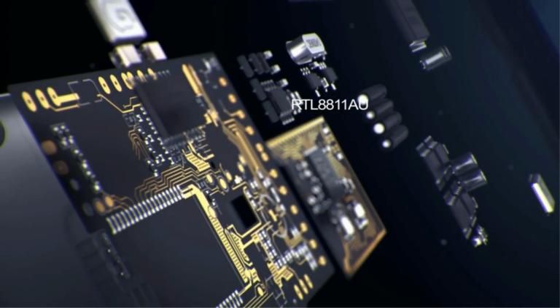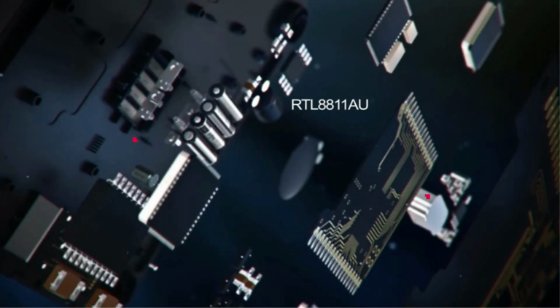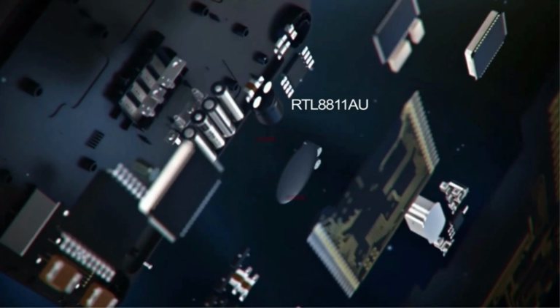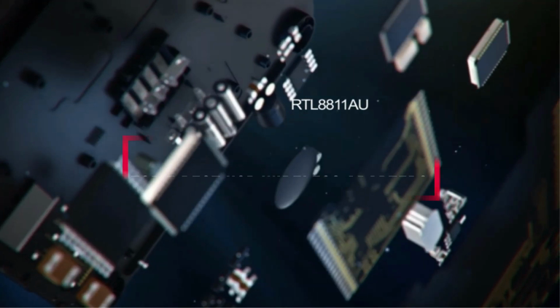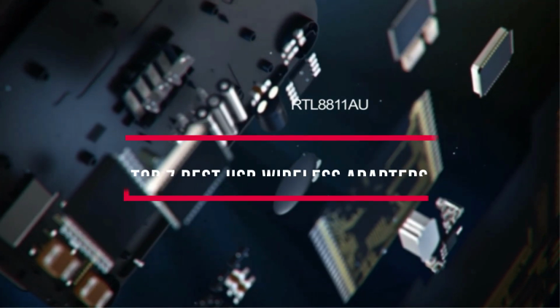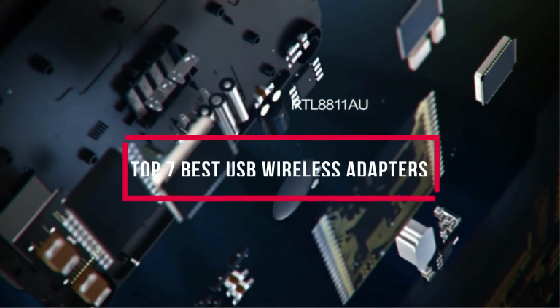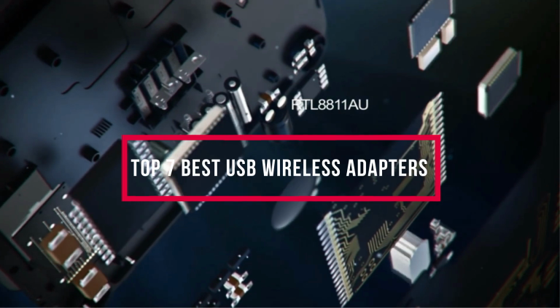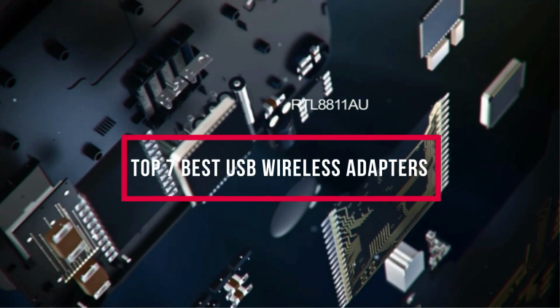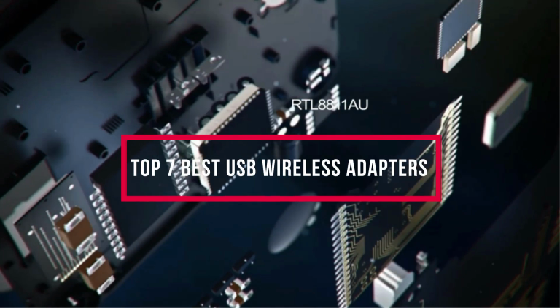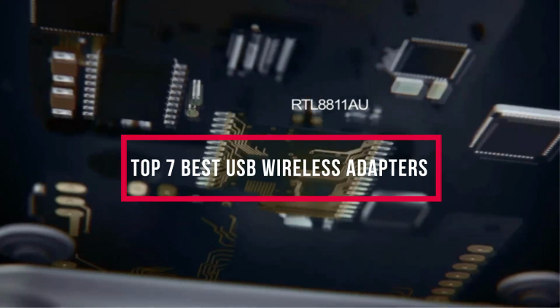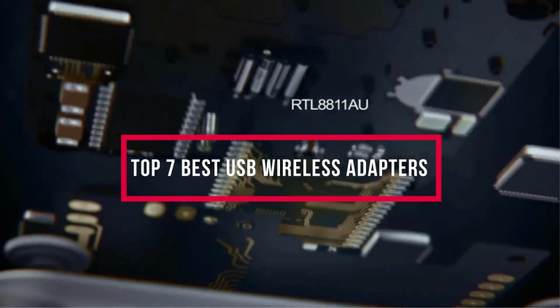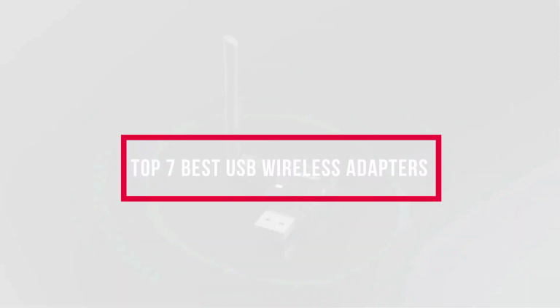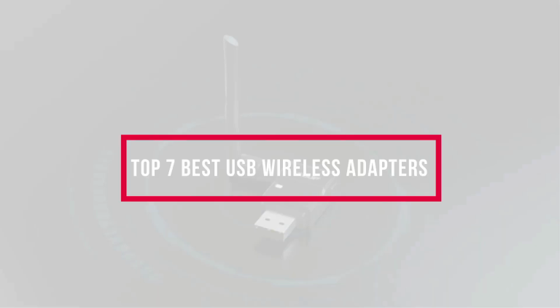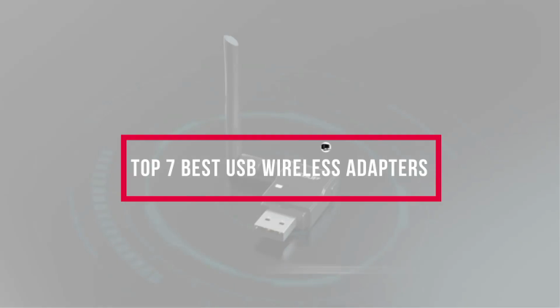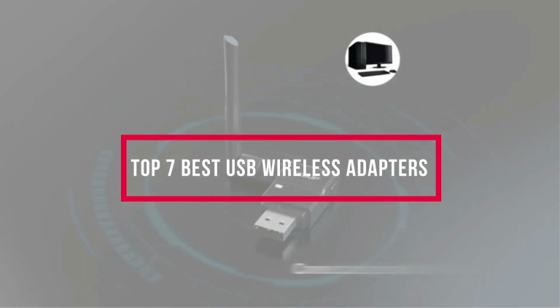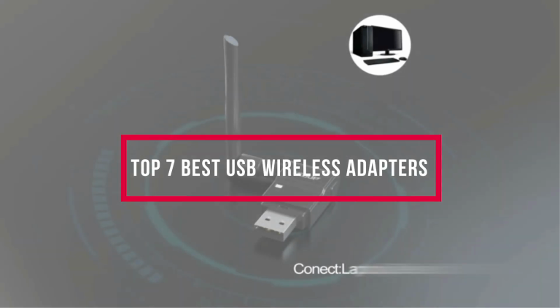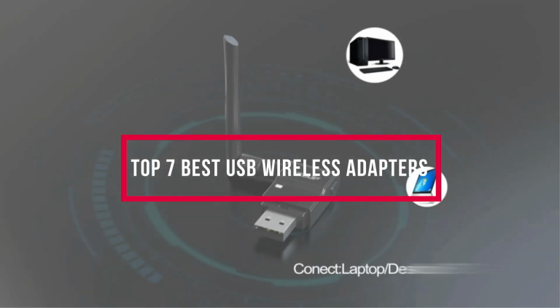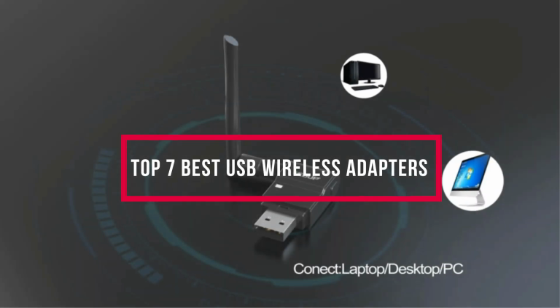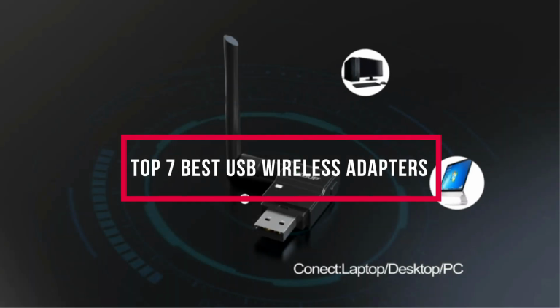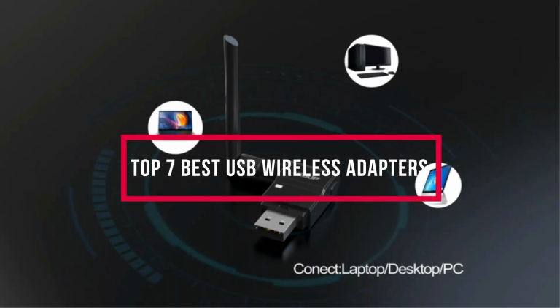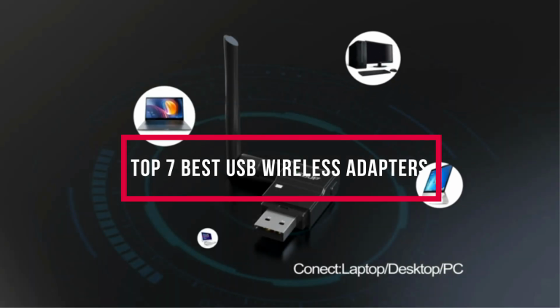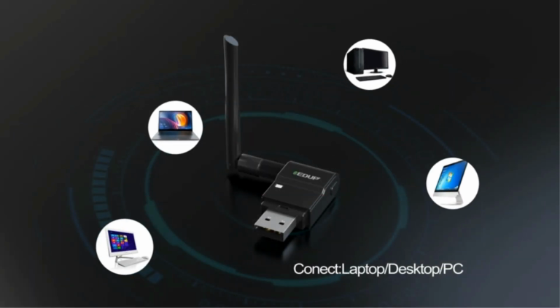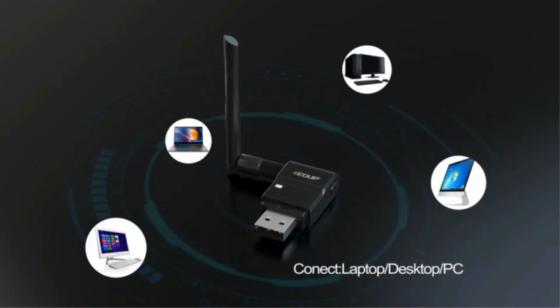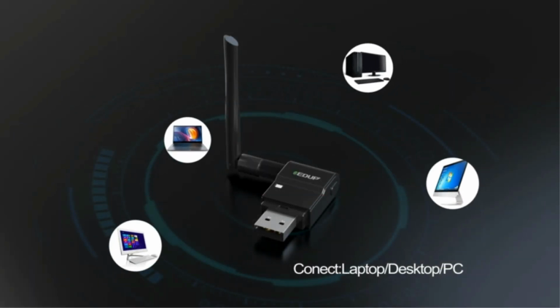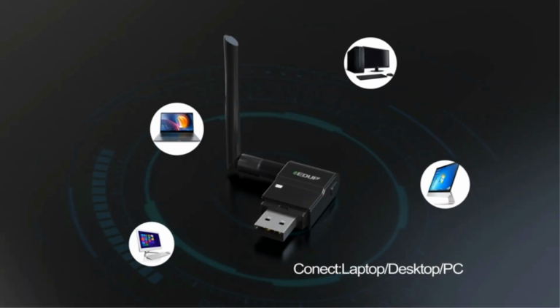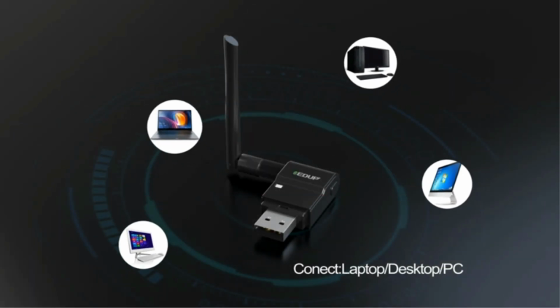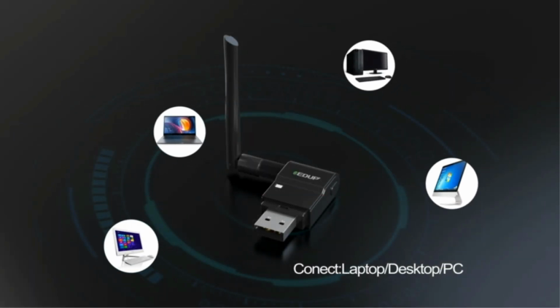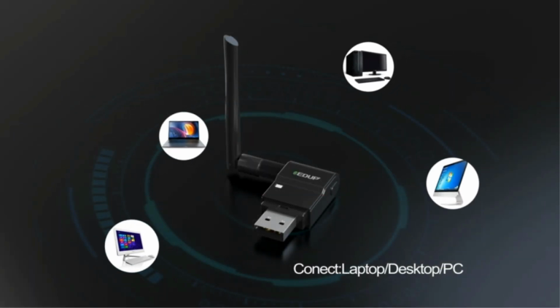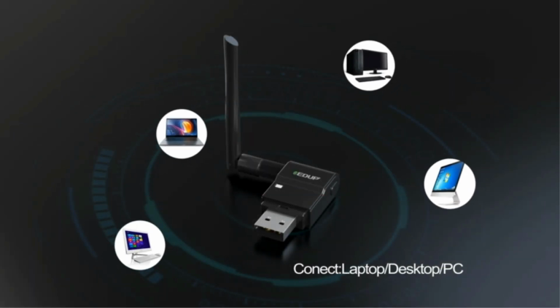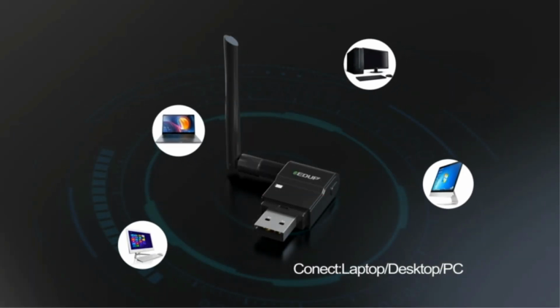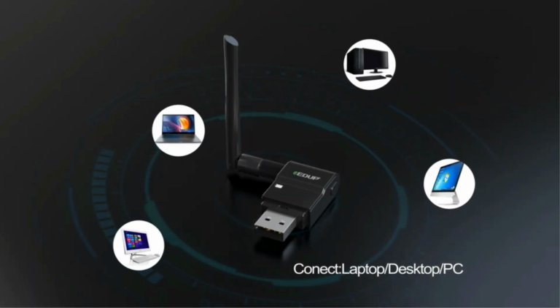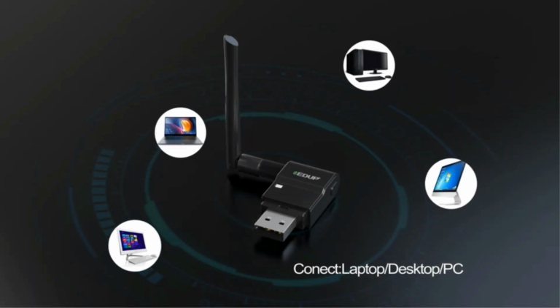In this video, we will discuss the top seven best USB wireless adapters. So let's get started.